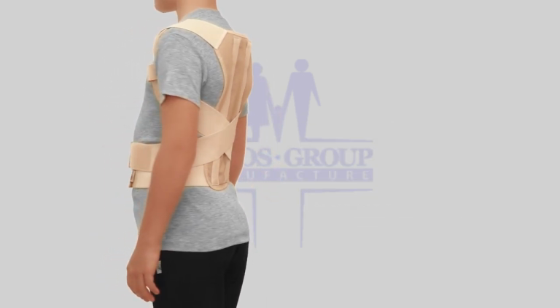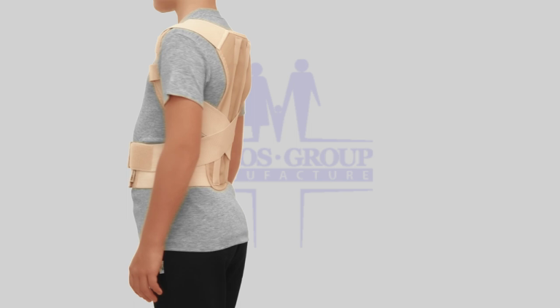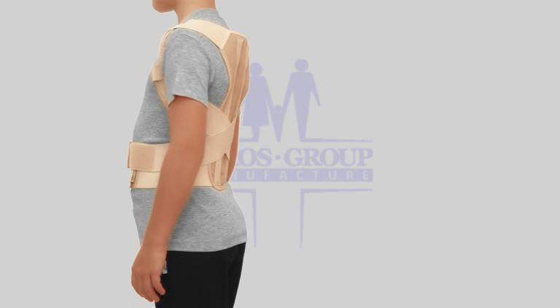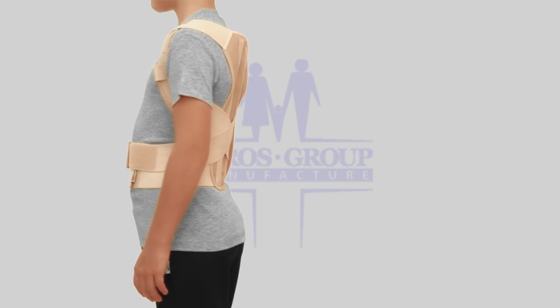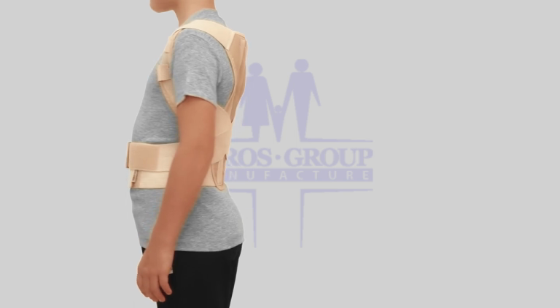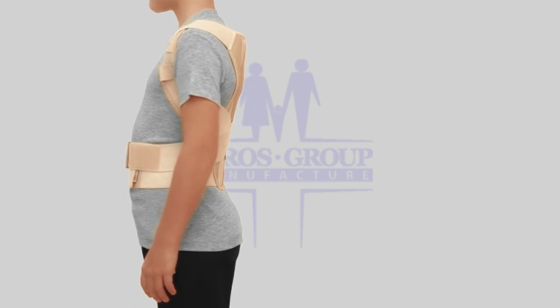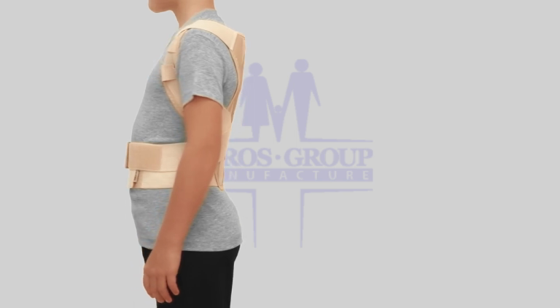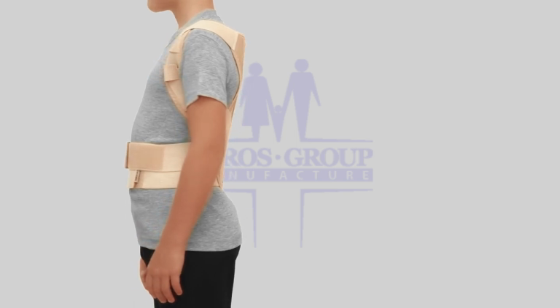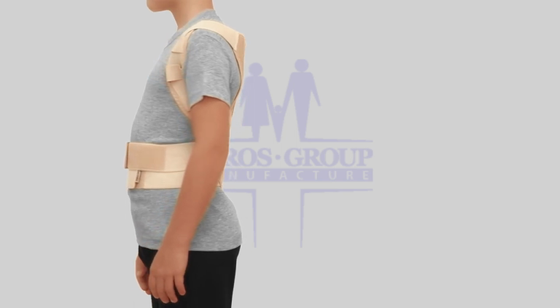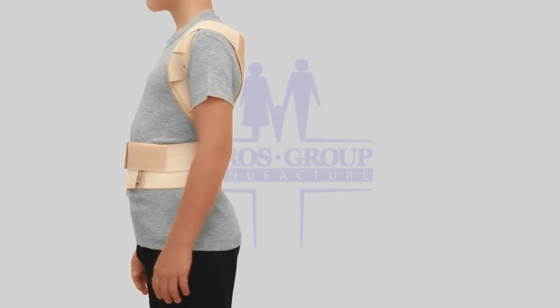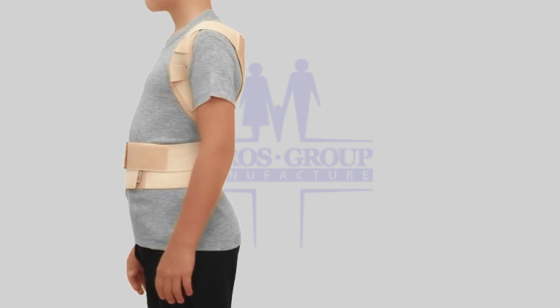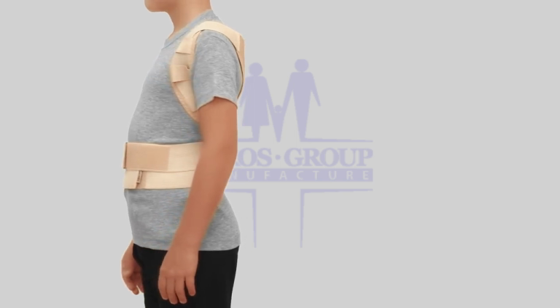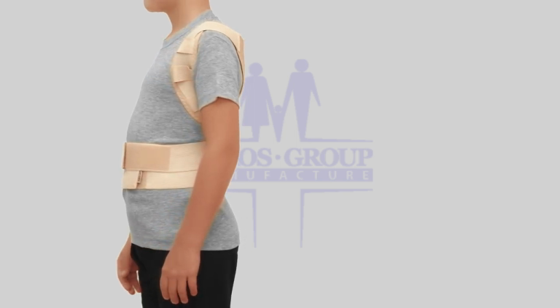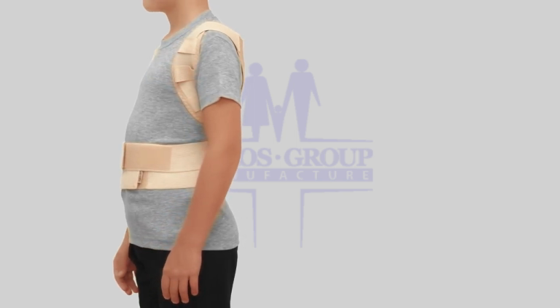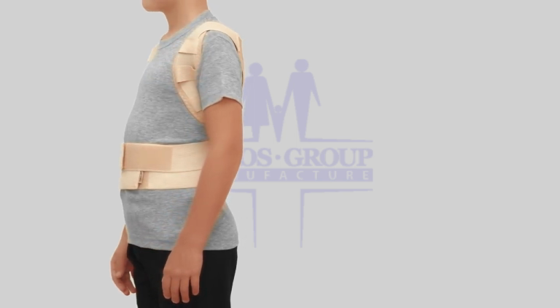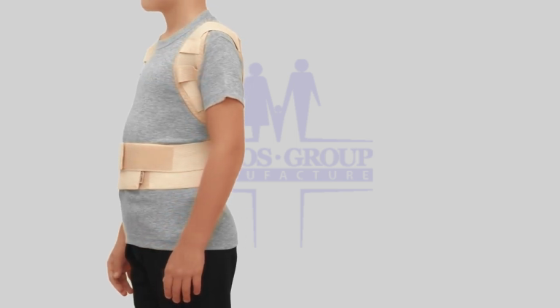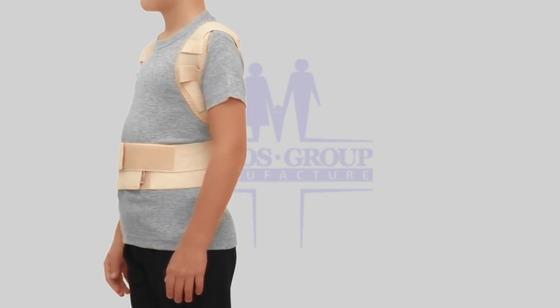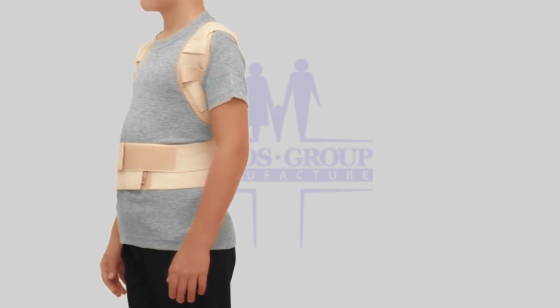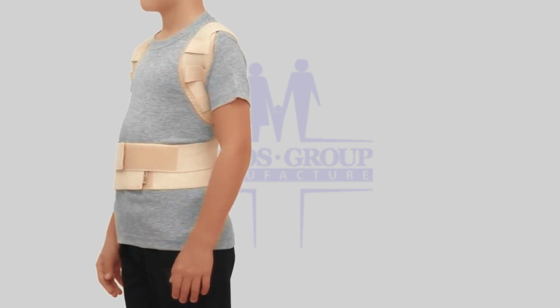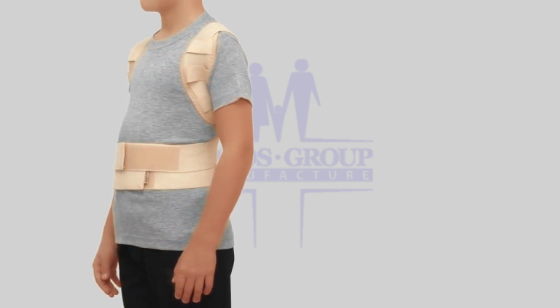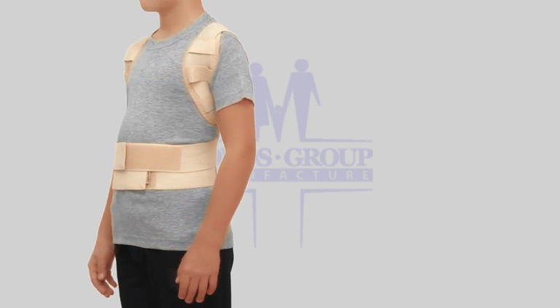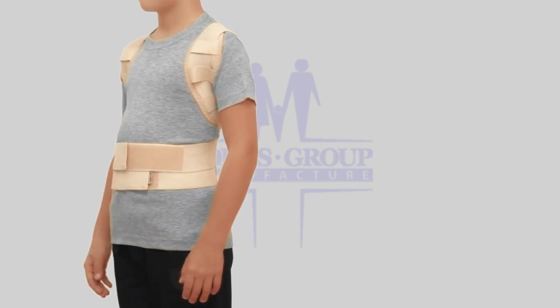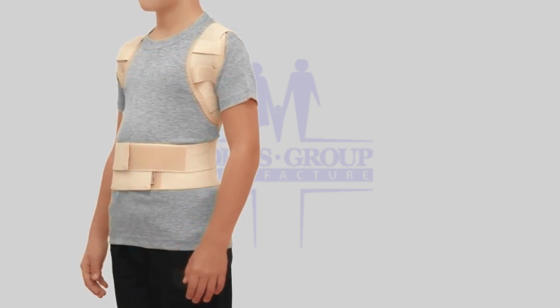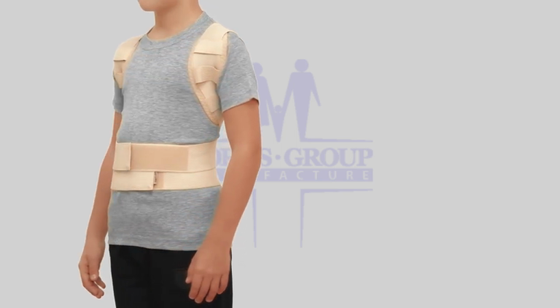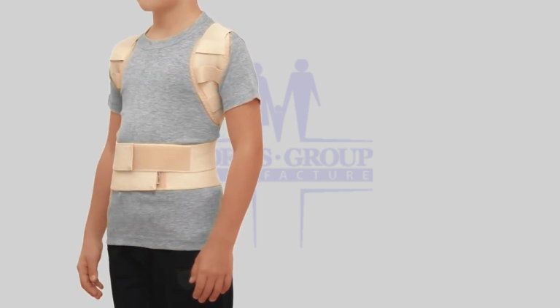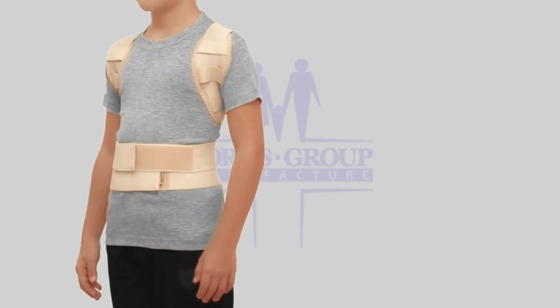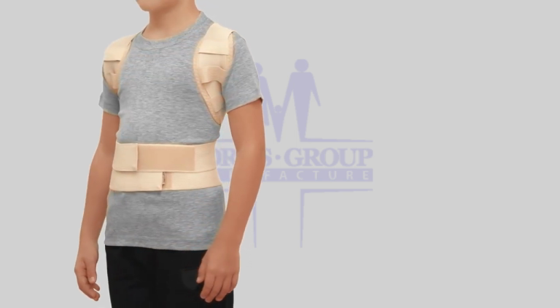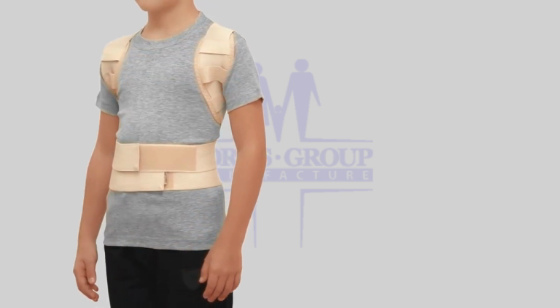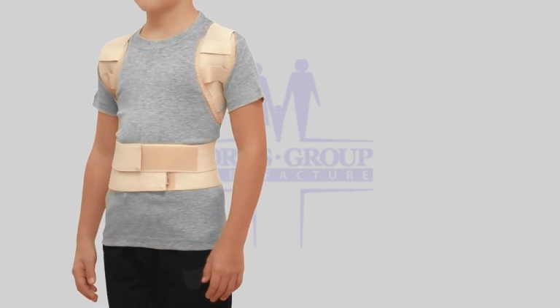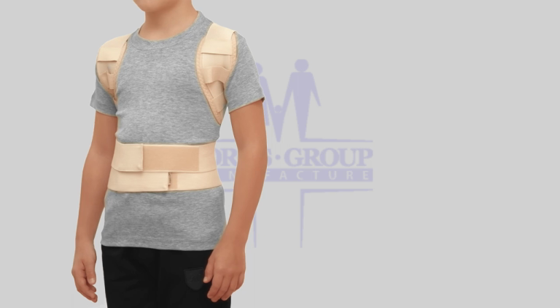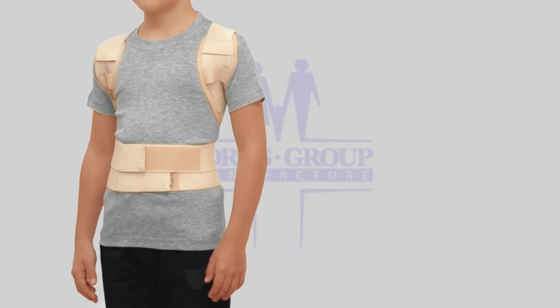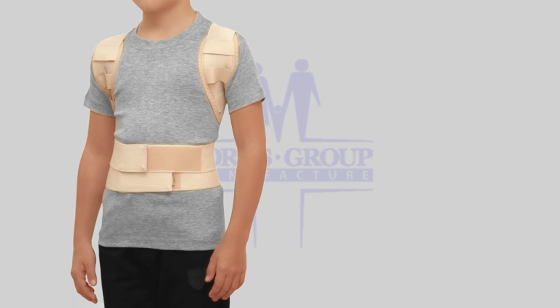The first couple of days it is necessary to wear for 15 to 20 minutes, adding each day 20 minutes.